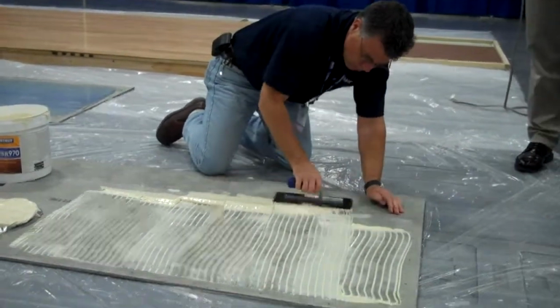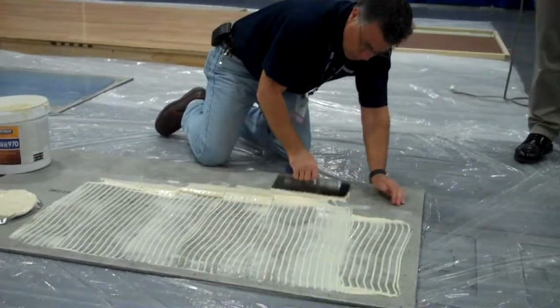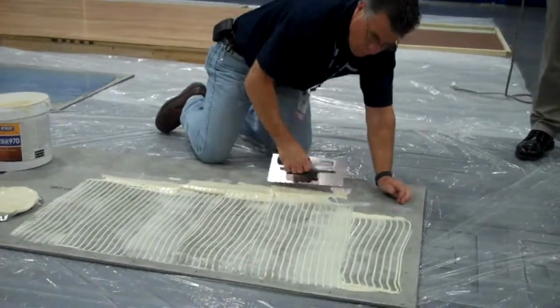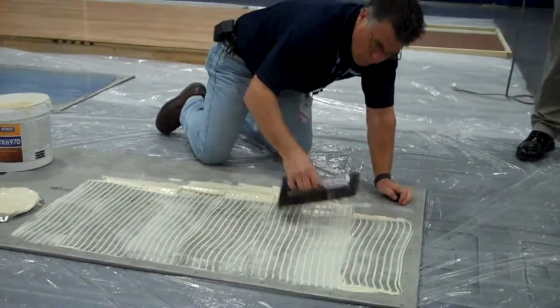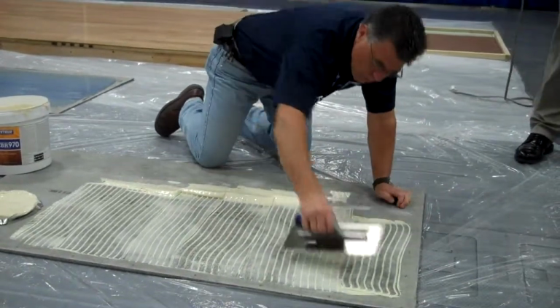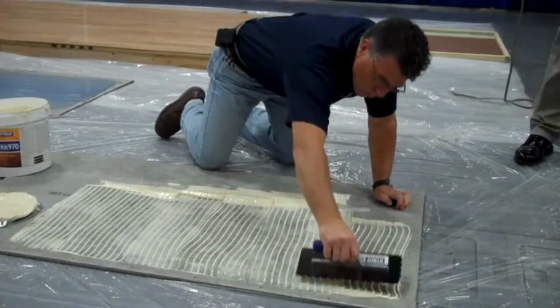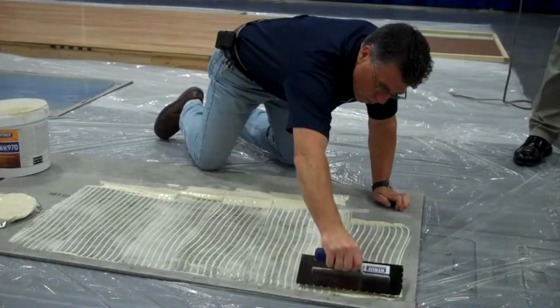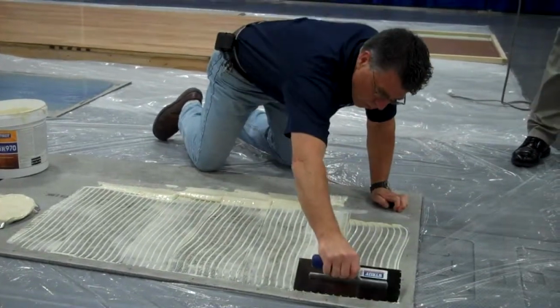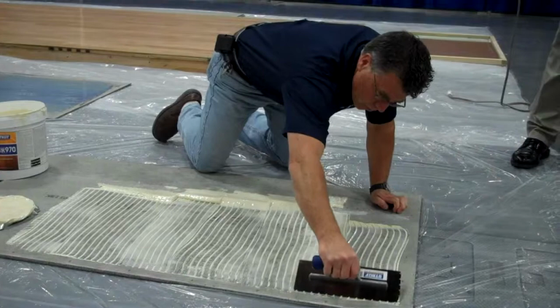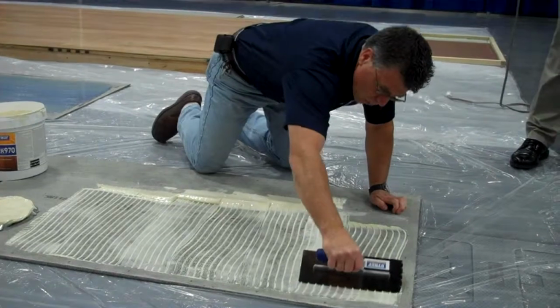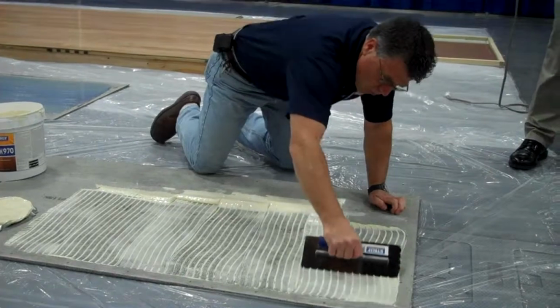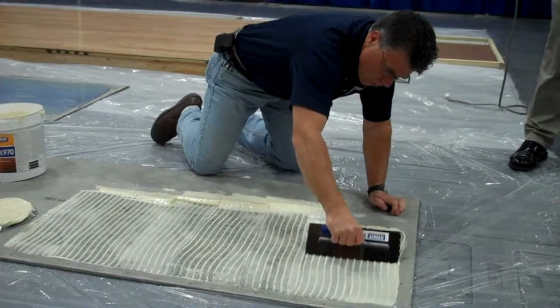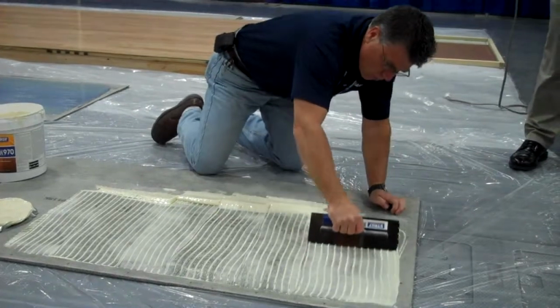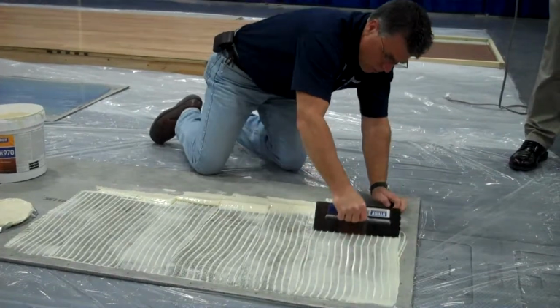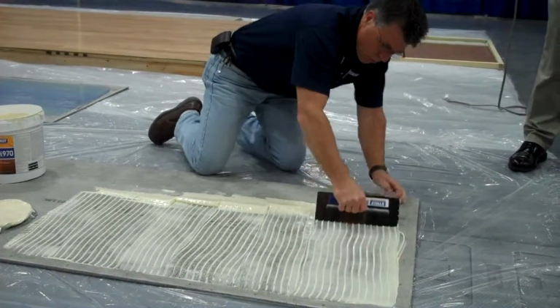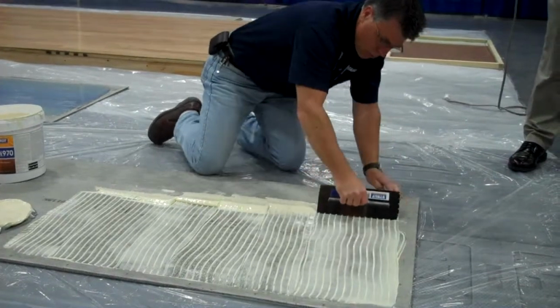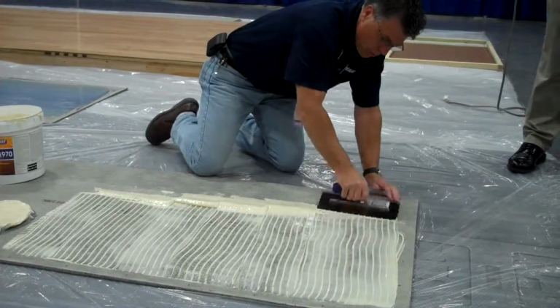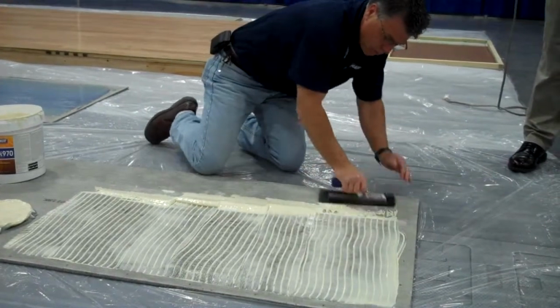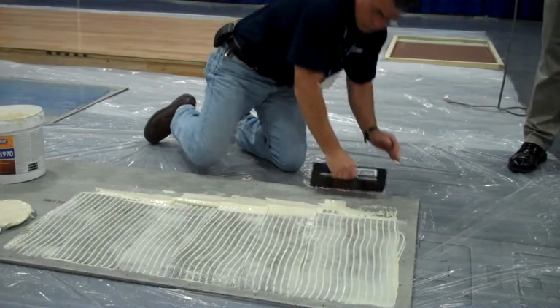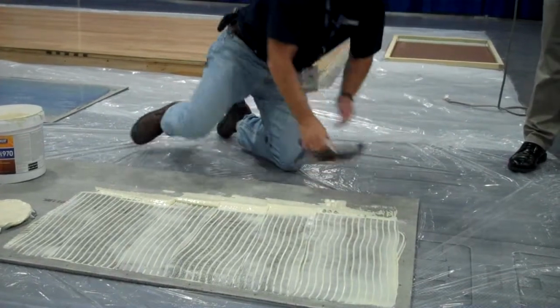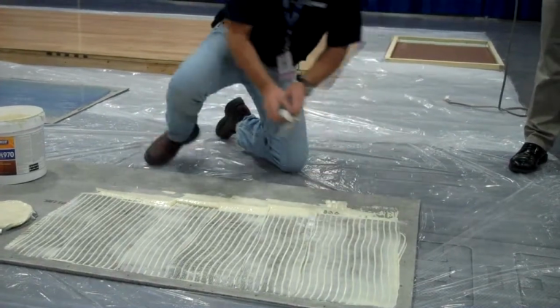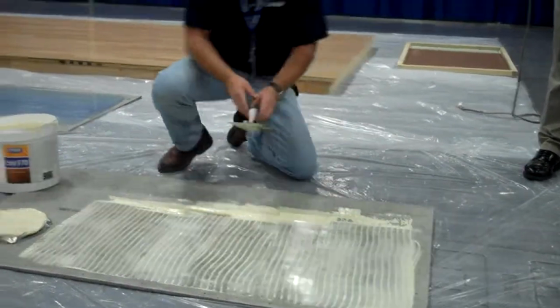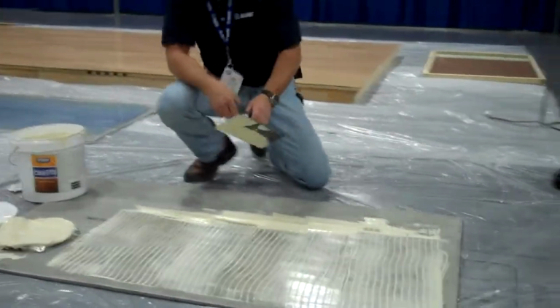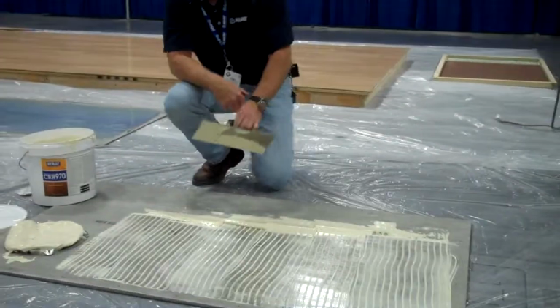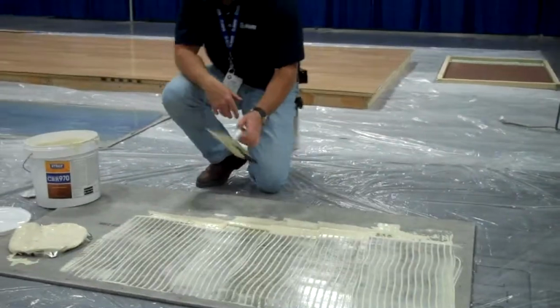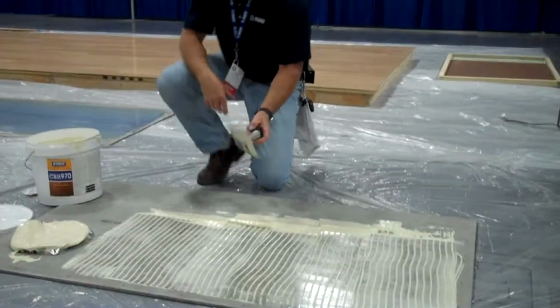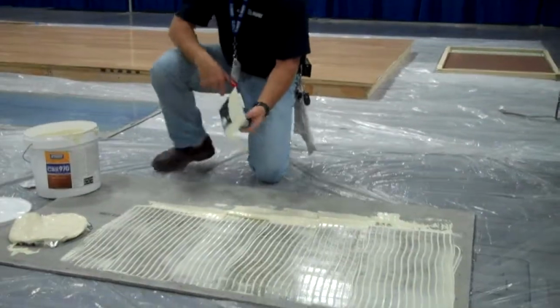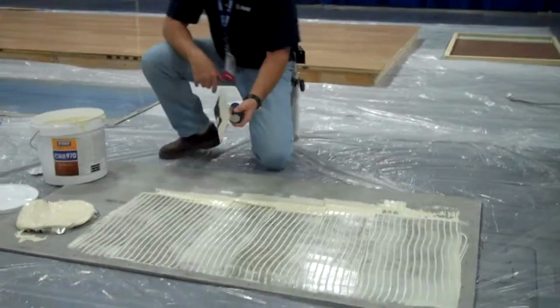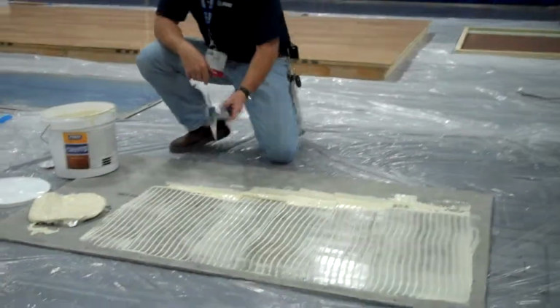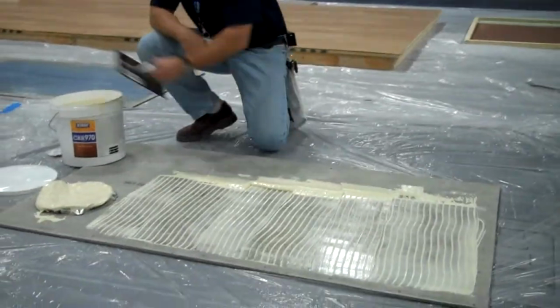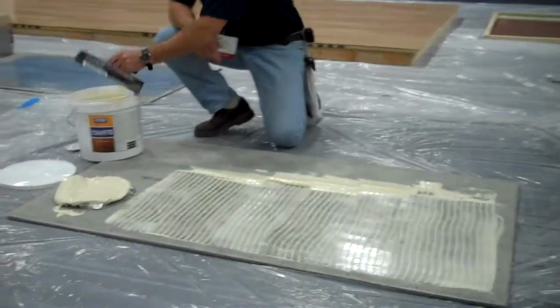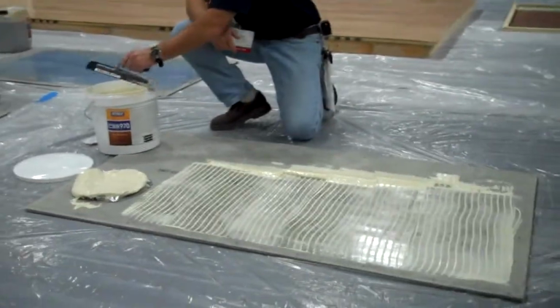Remember, the smoother the black mastic is, the more spread you're going to get with that trowel. That is a measuring device there.